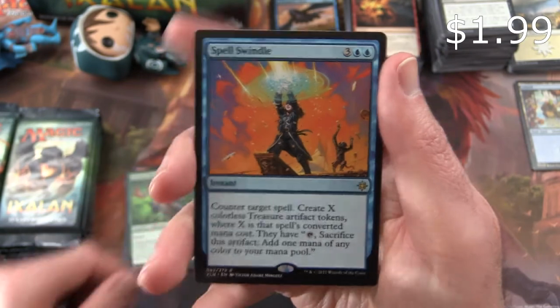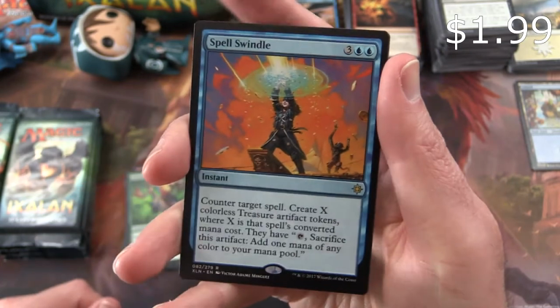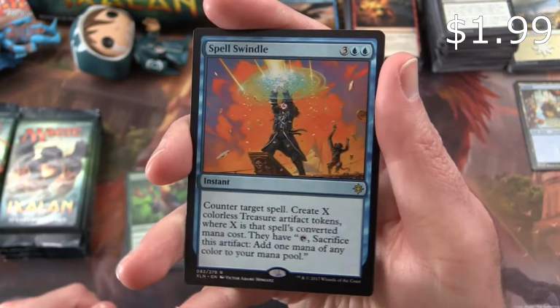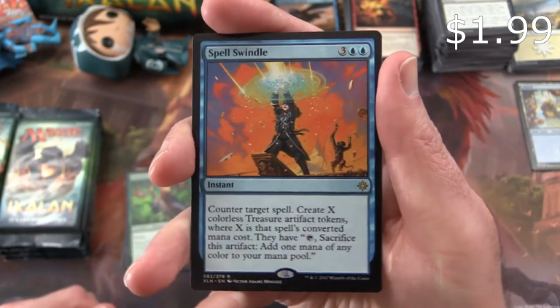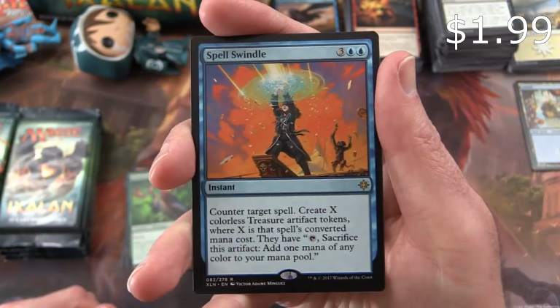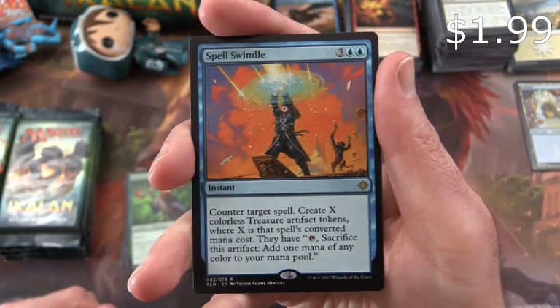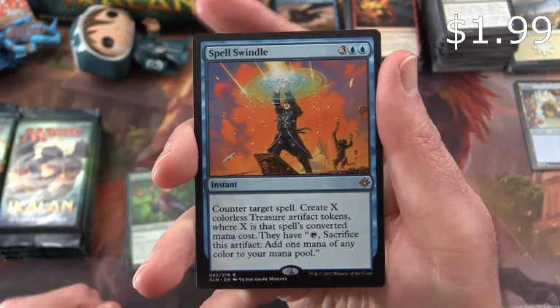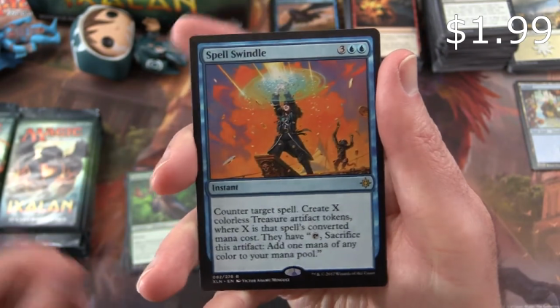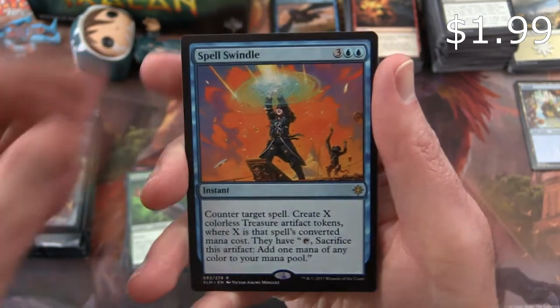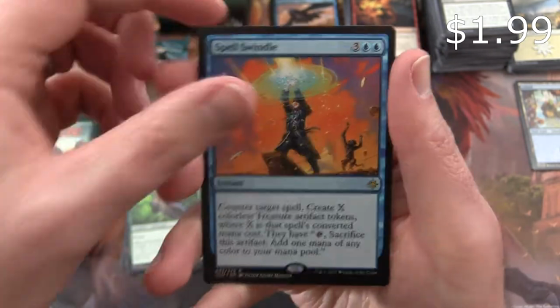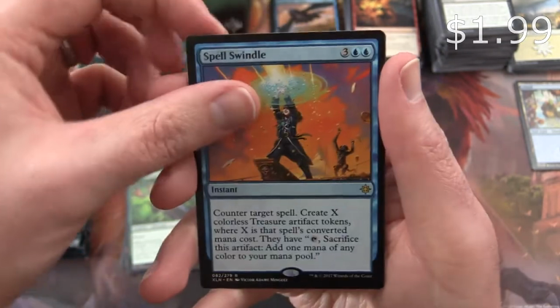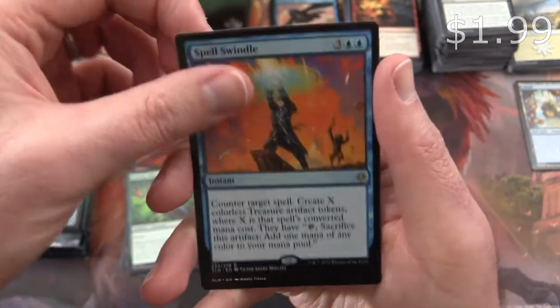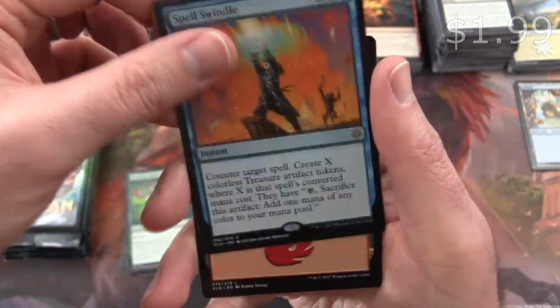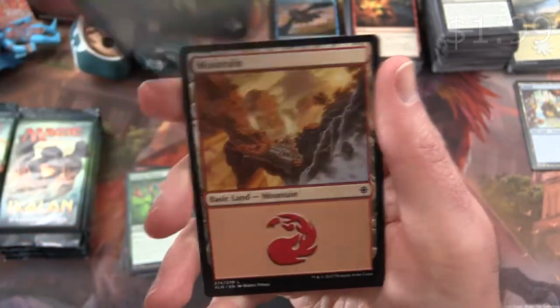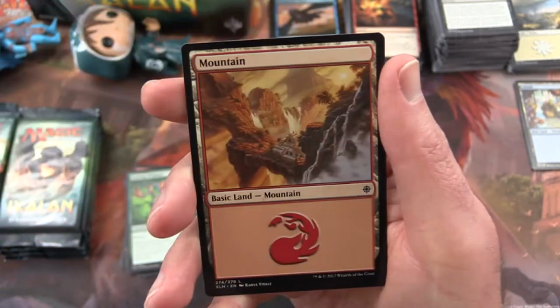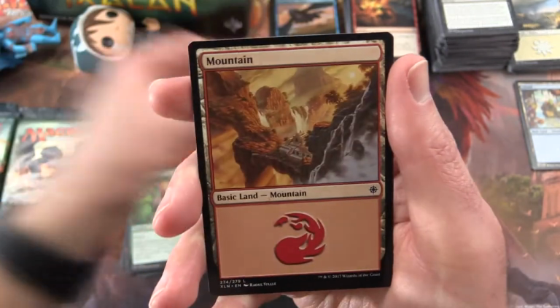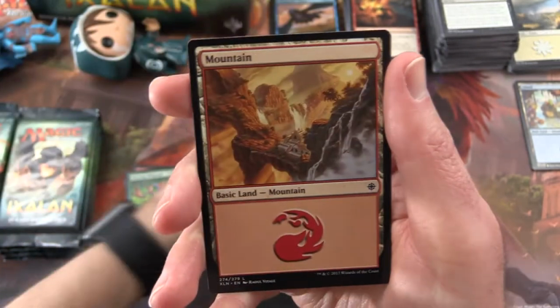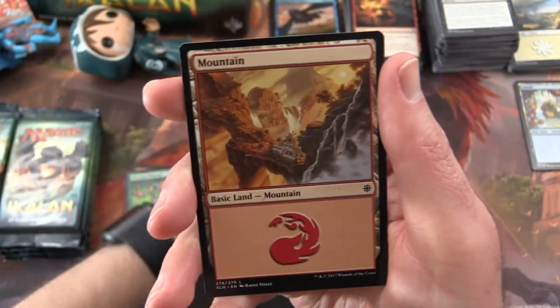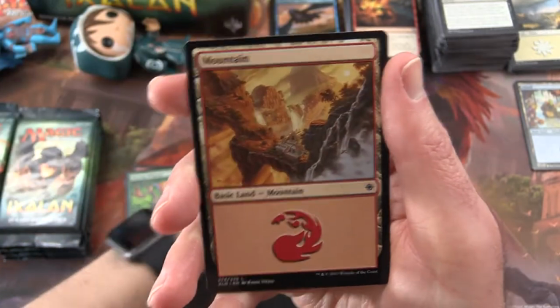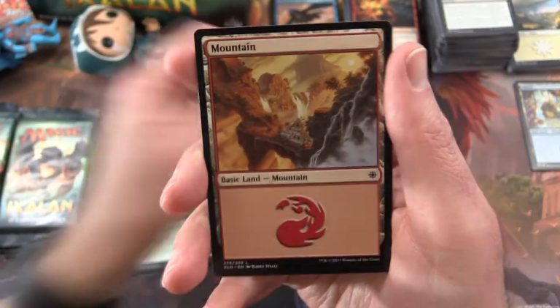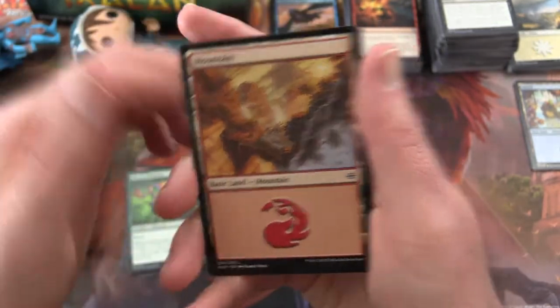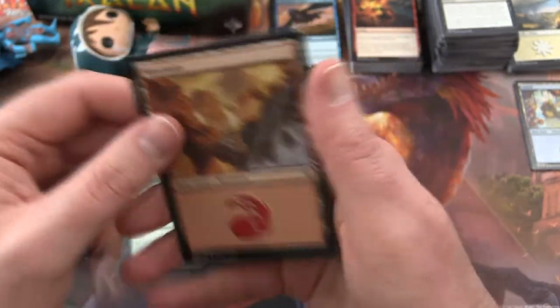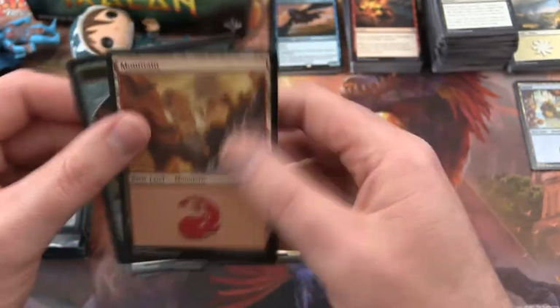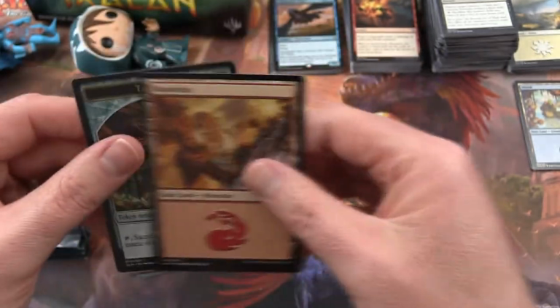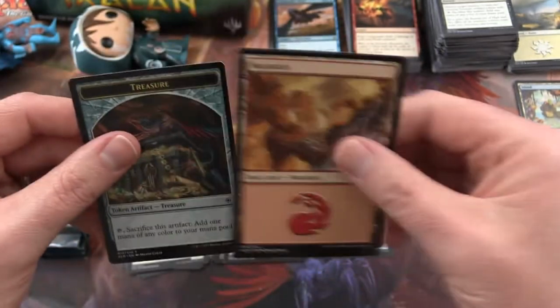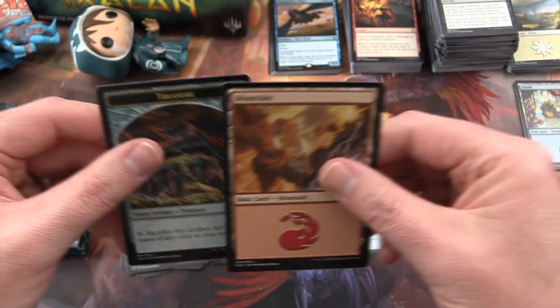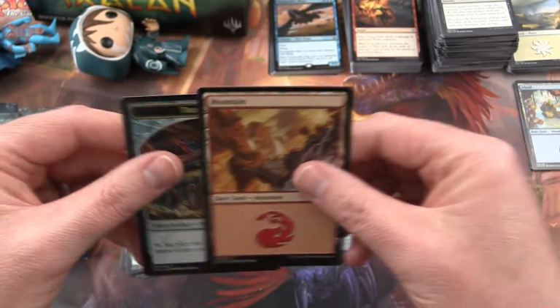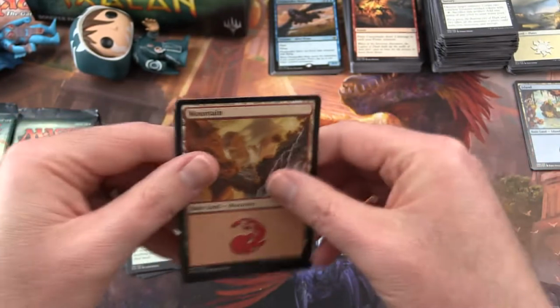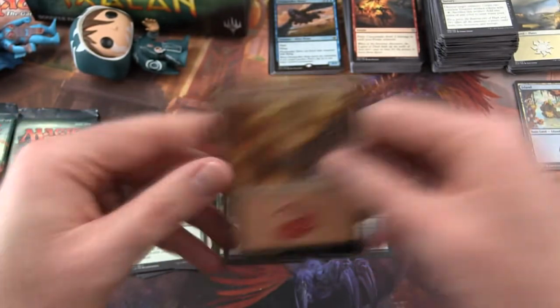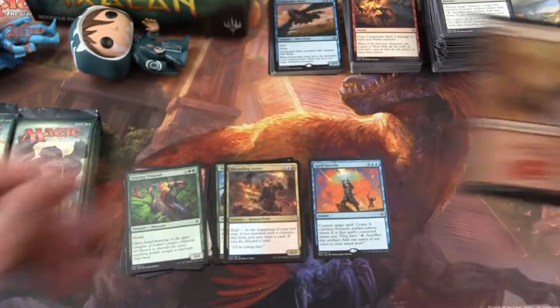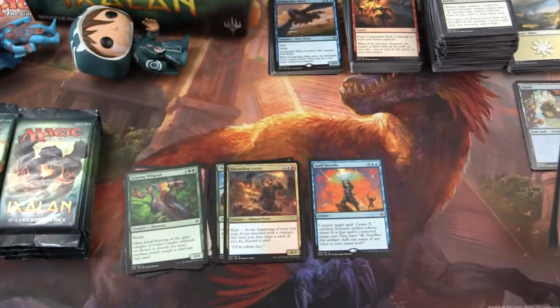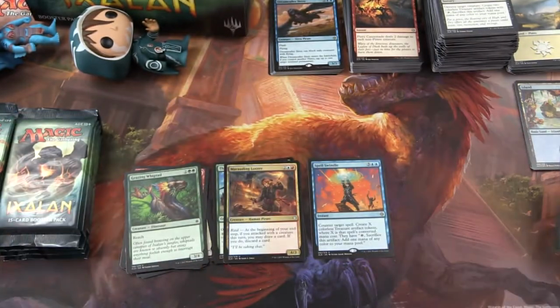Spell Swindle — I have that one in my Temur Energy deck right now.